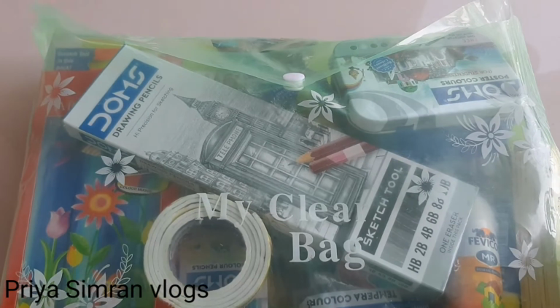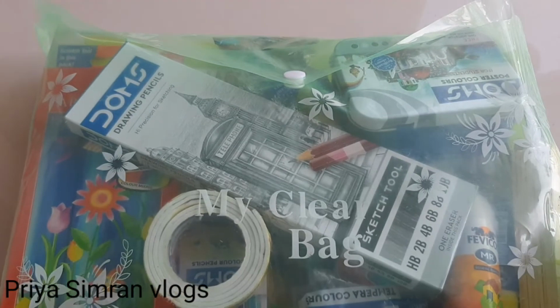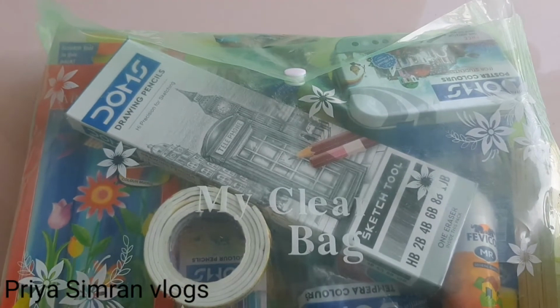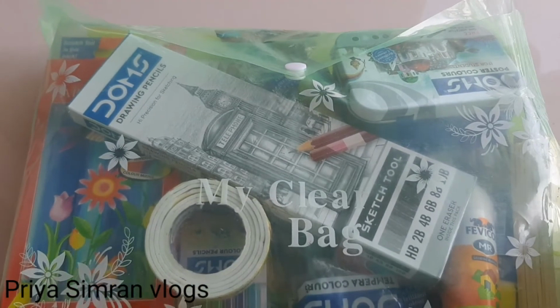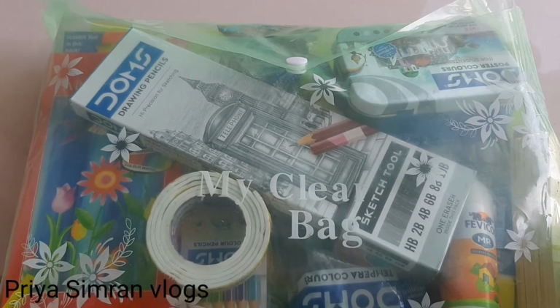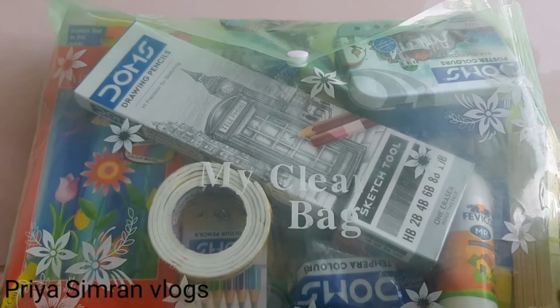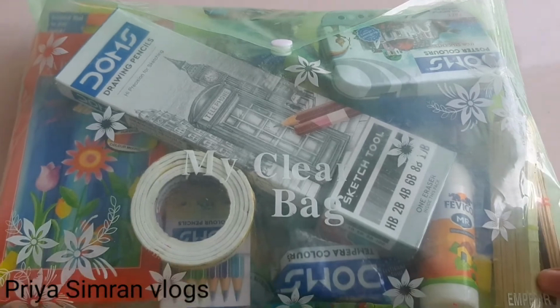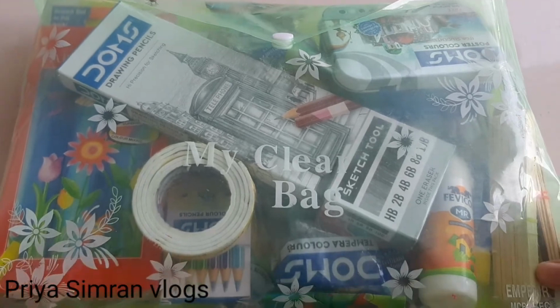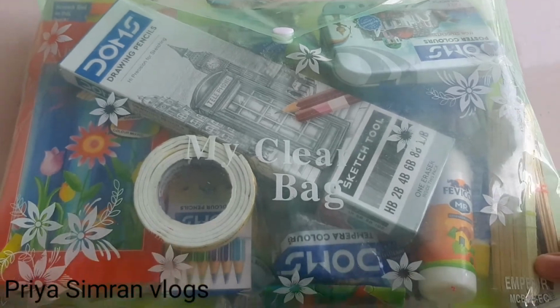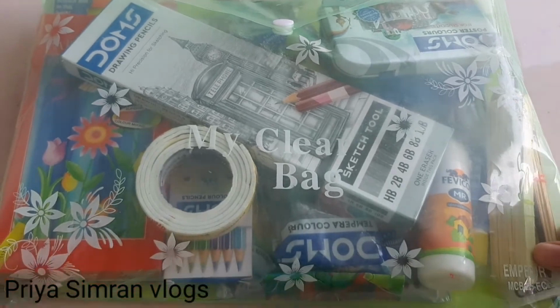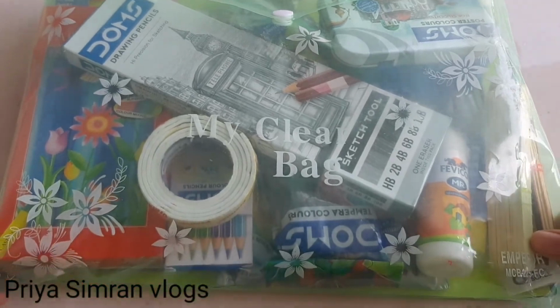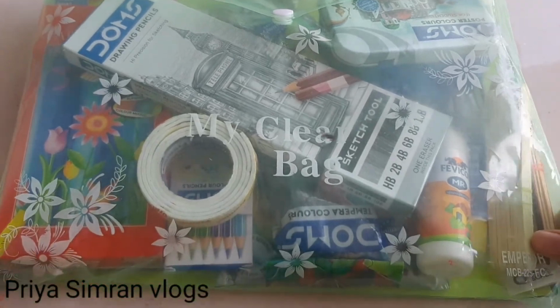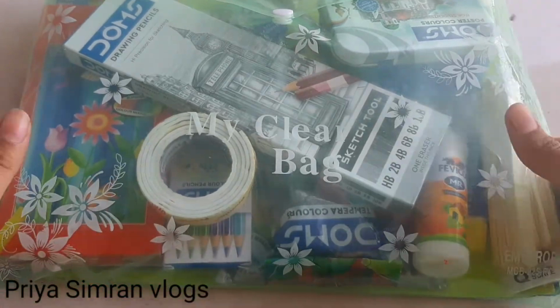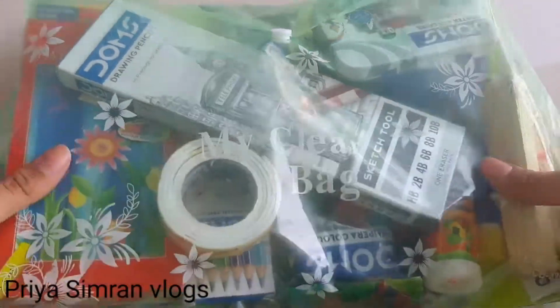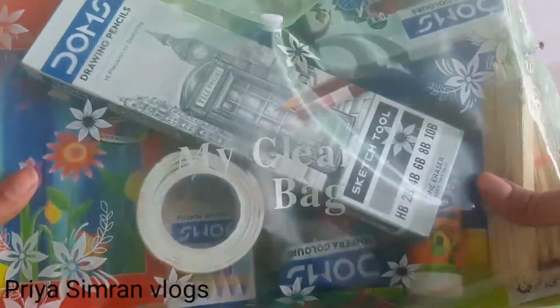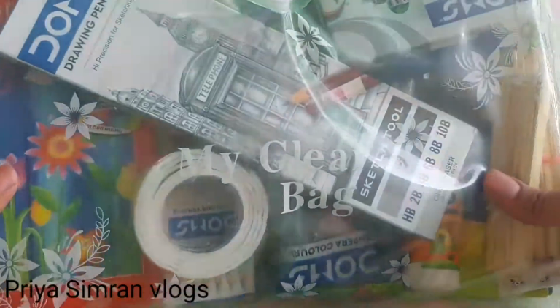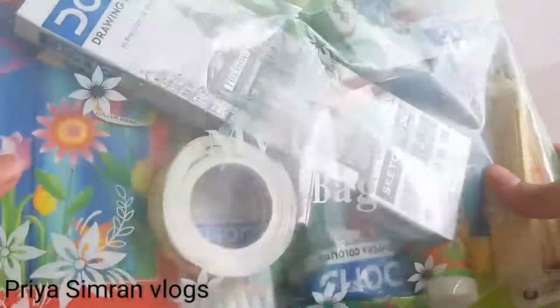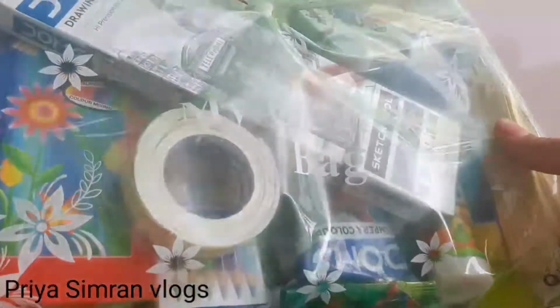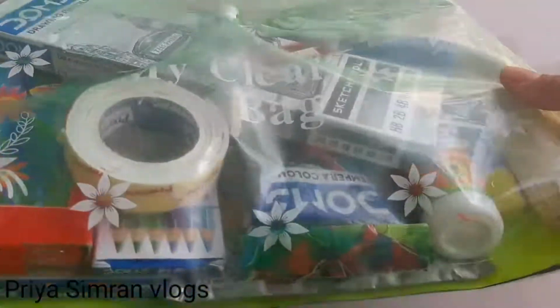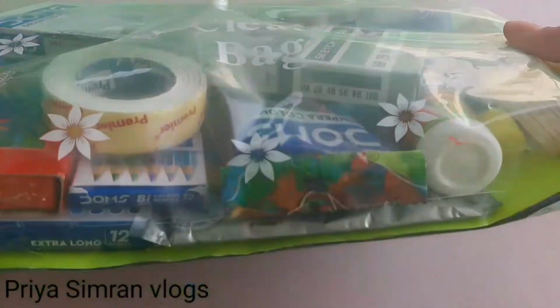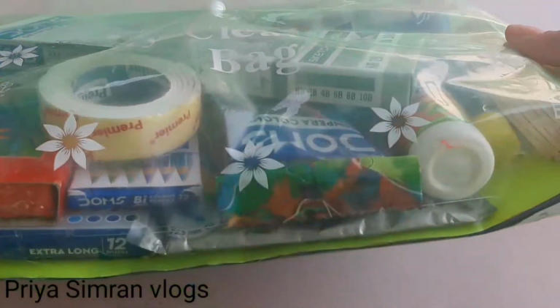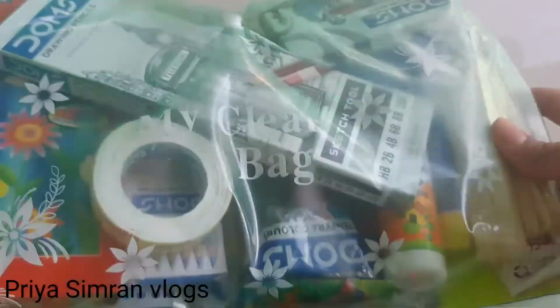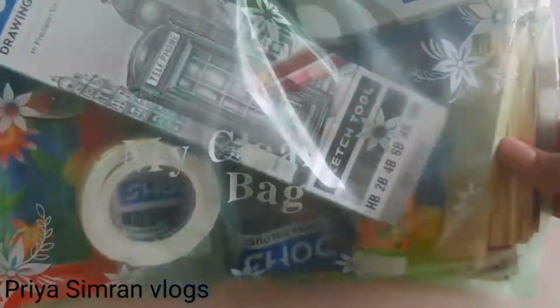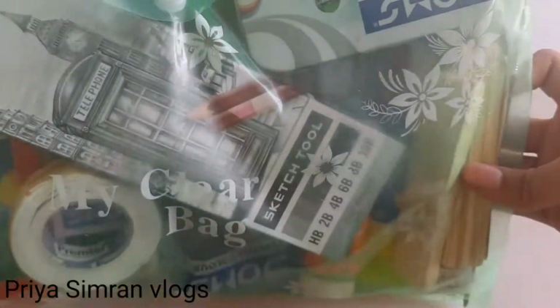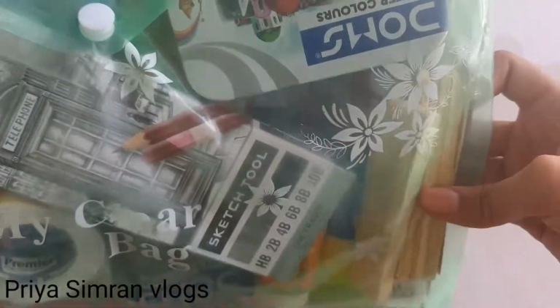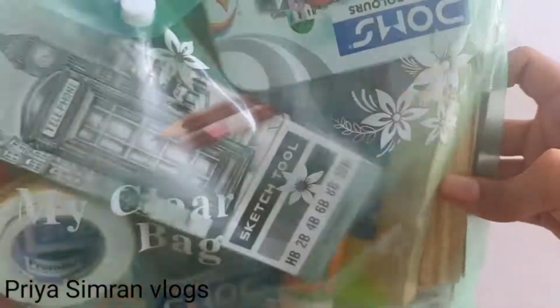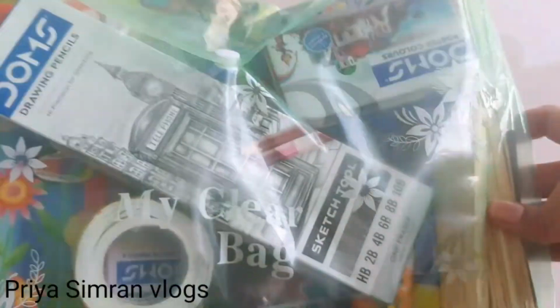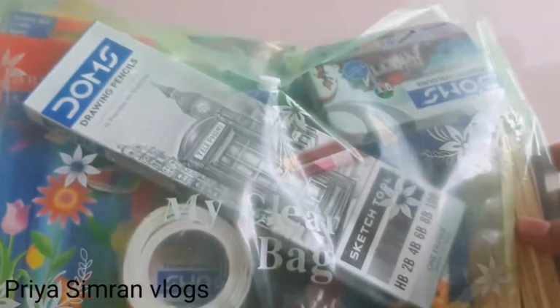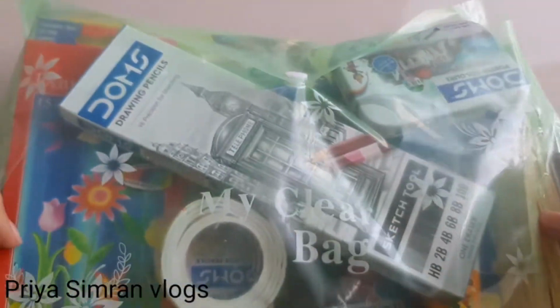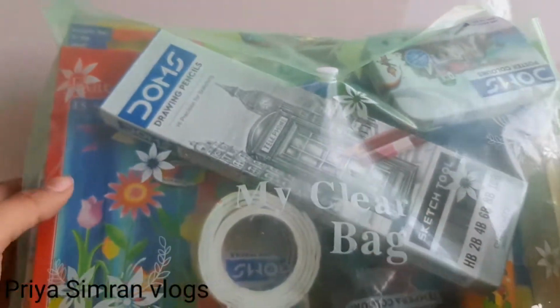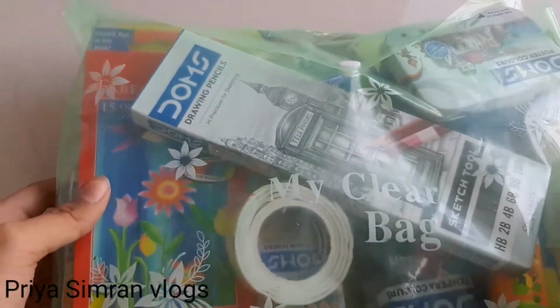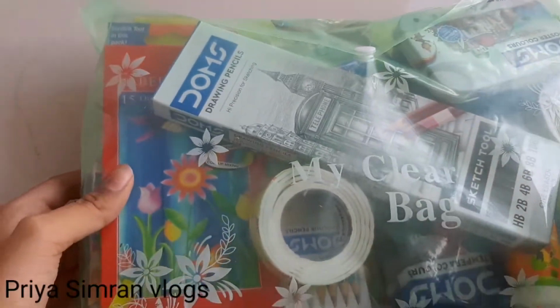Hello friends, welcome back to my YouTube channel PSM Room Vlogs. Today I will show you the unboxing of the kit.